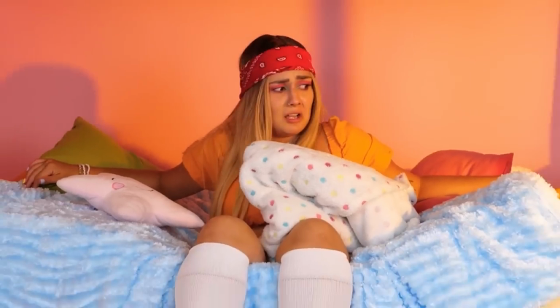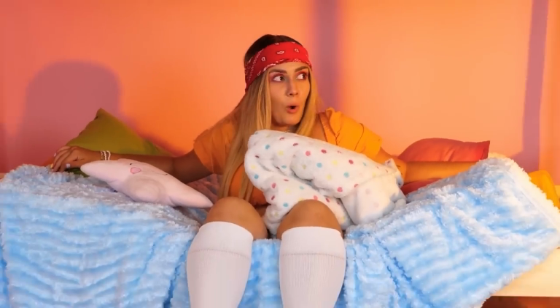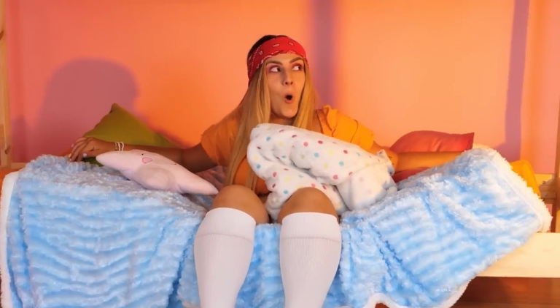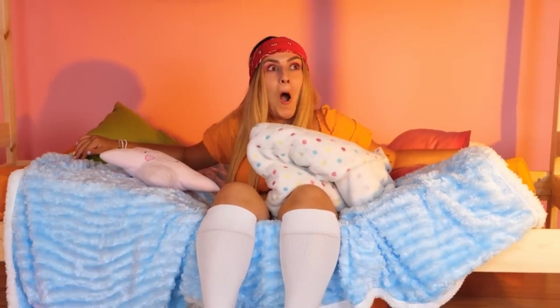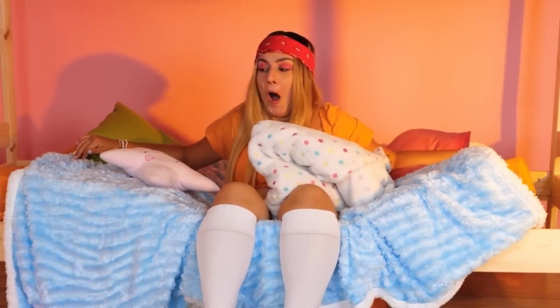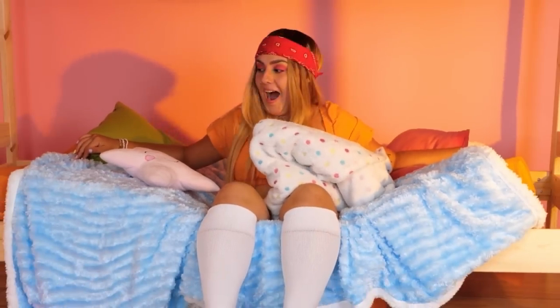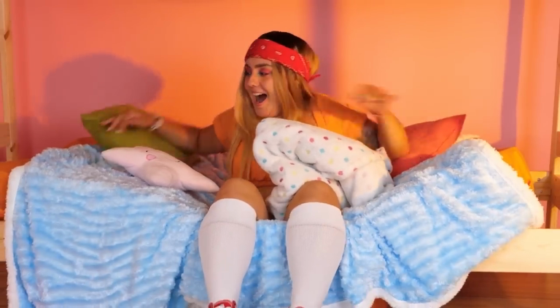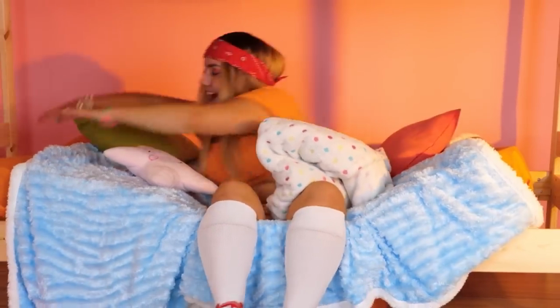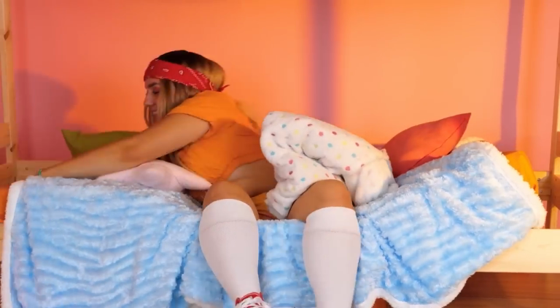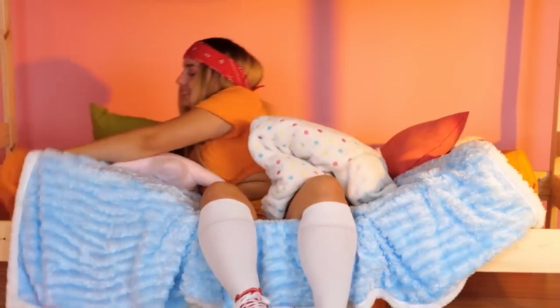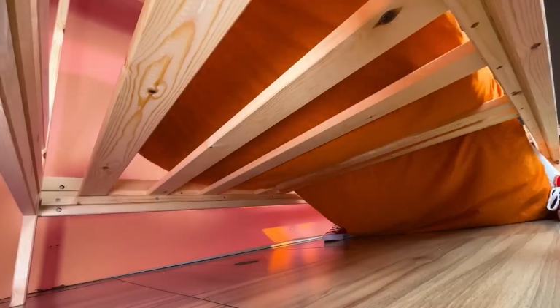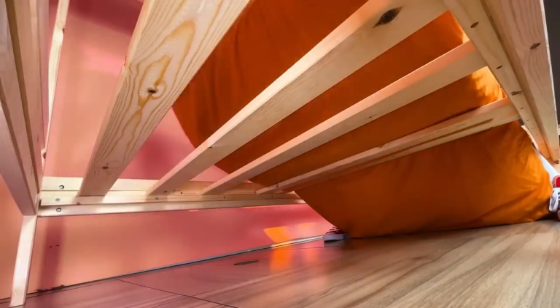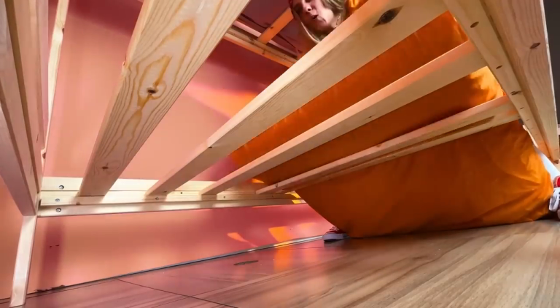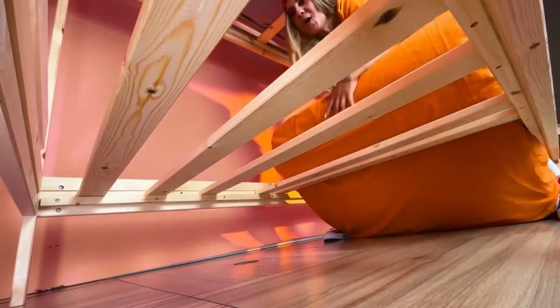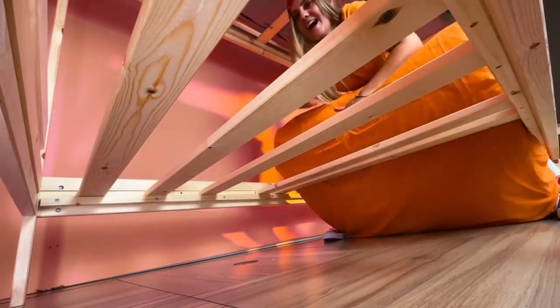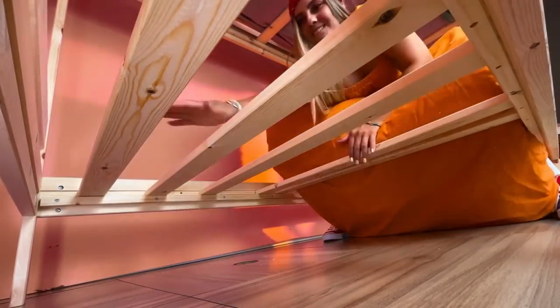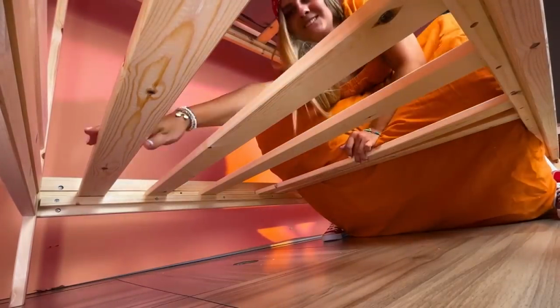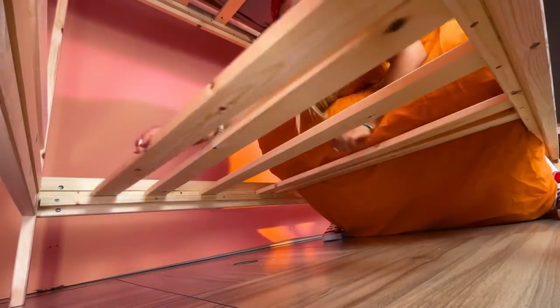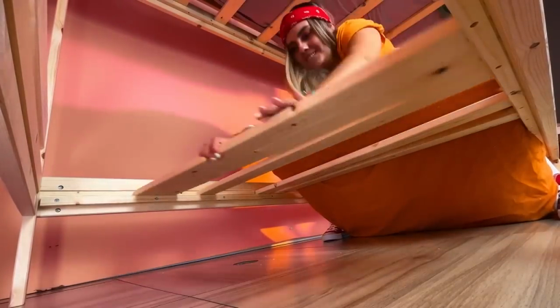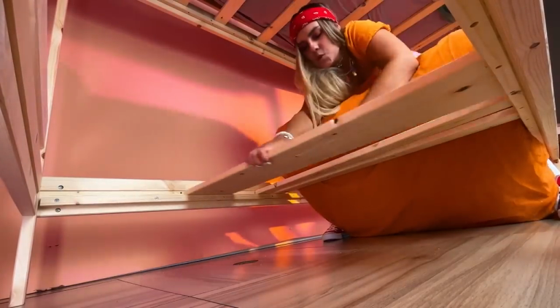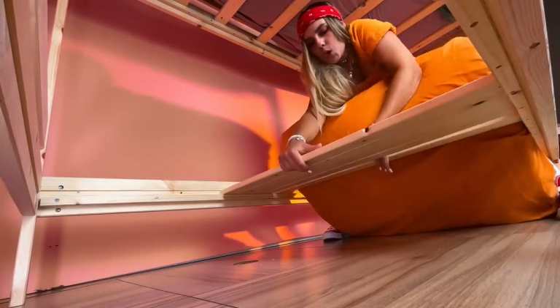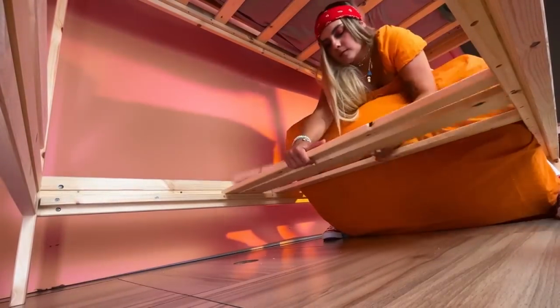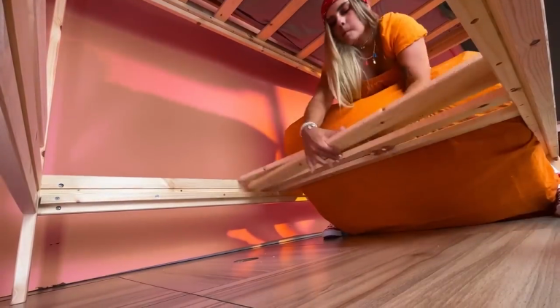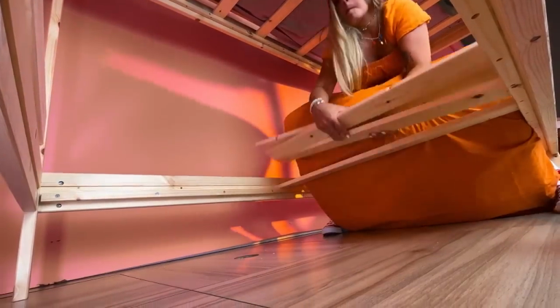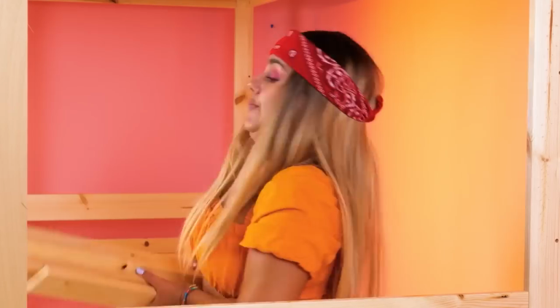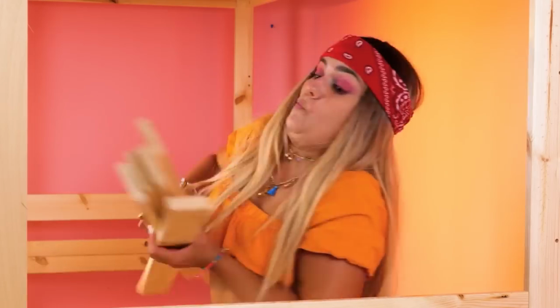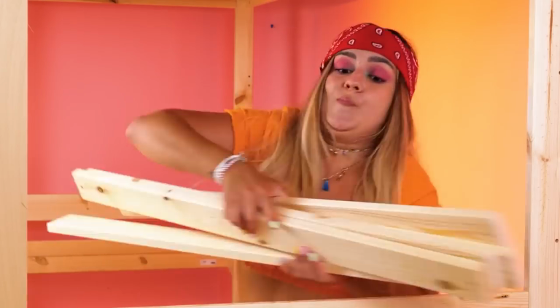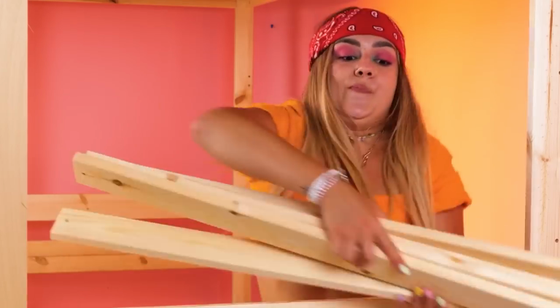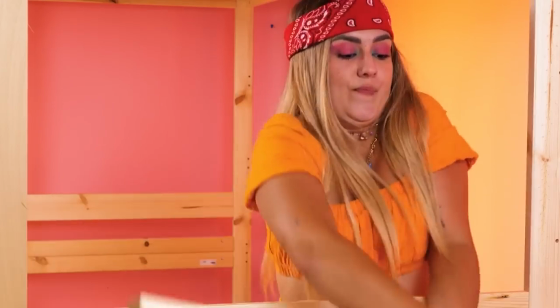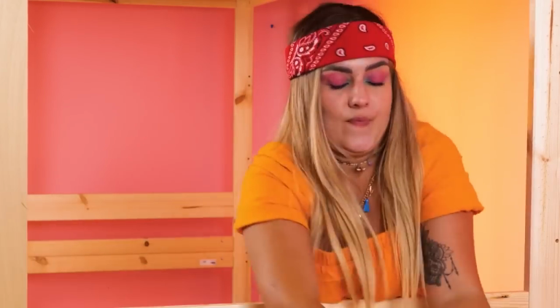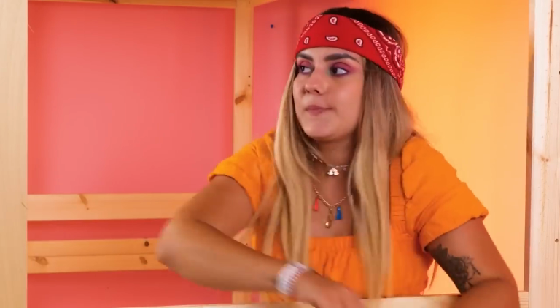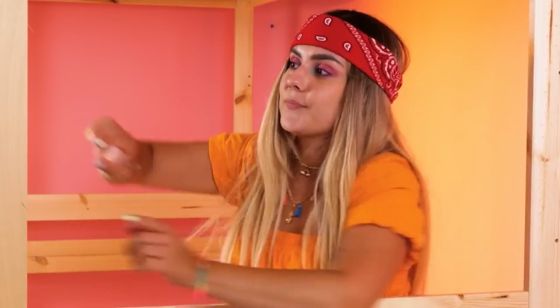This bed could use a makeover anyway! Remove this wood! Add a panel to the side!